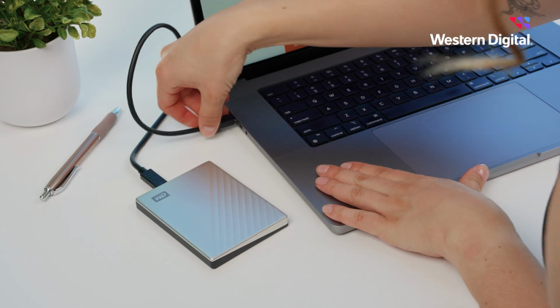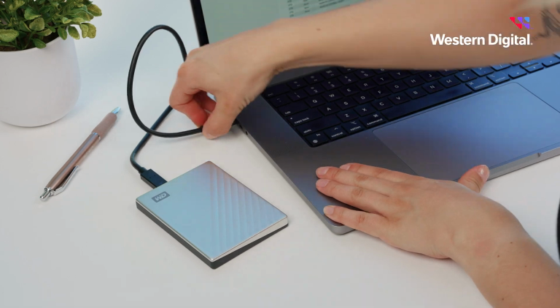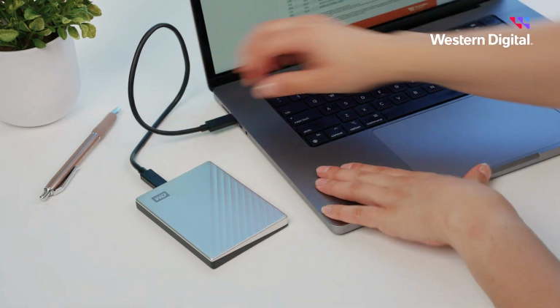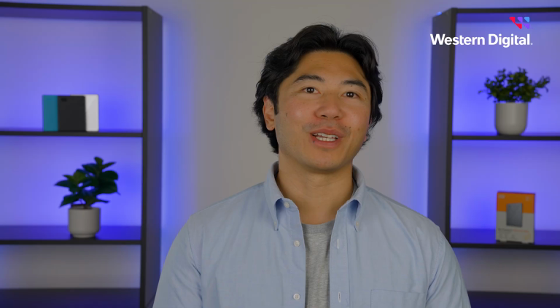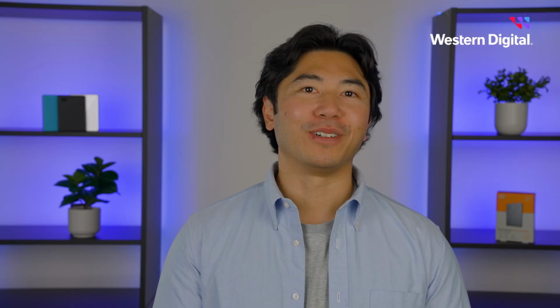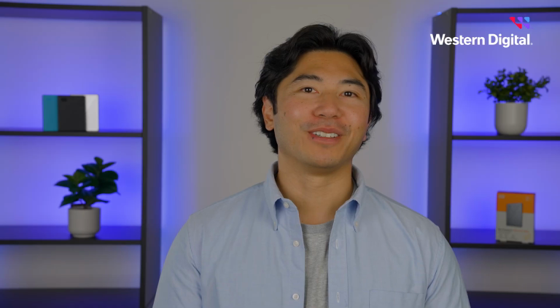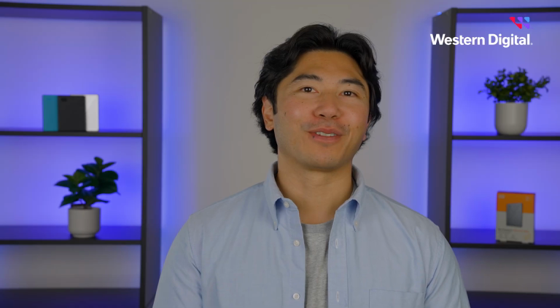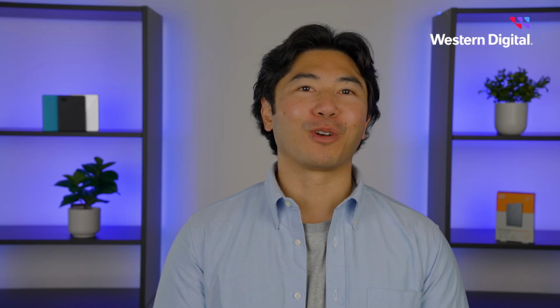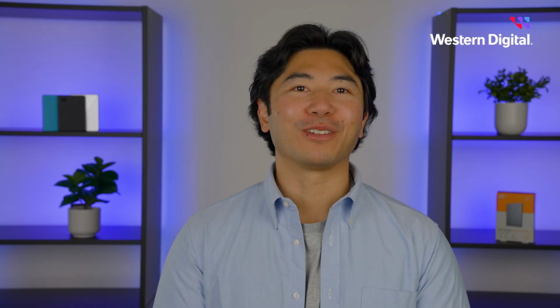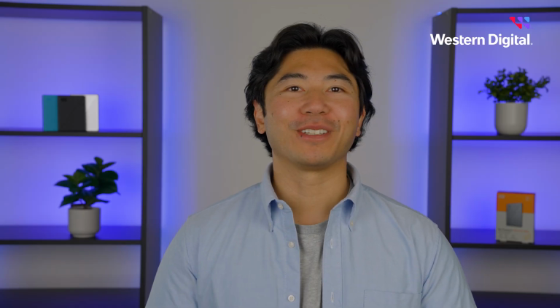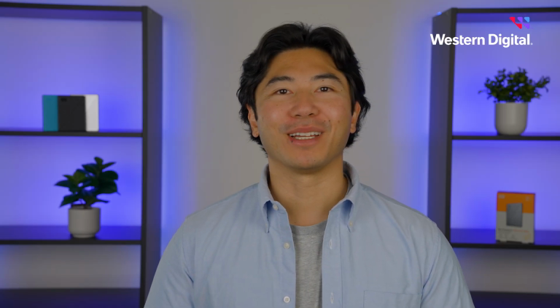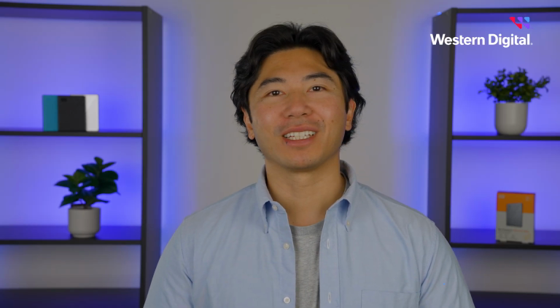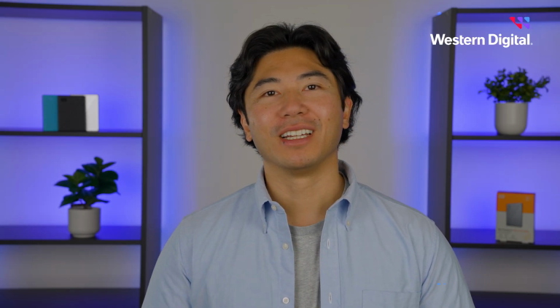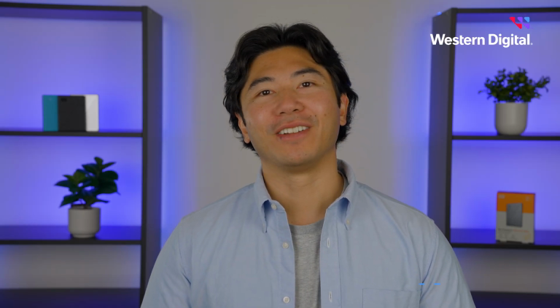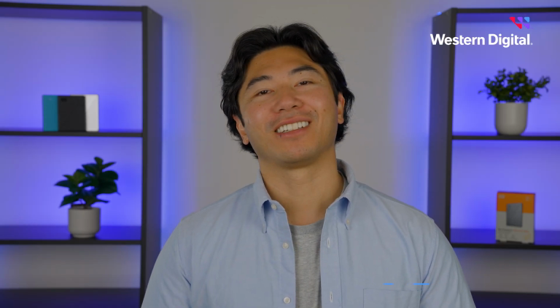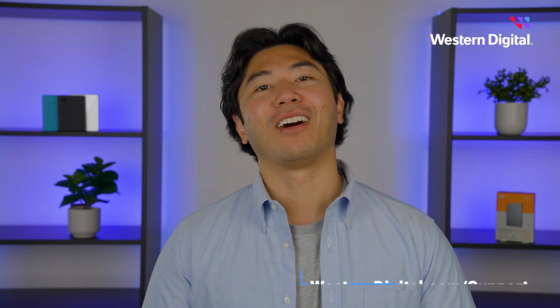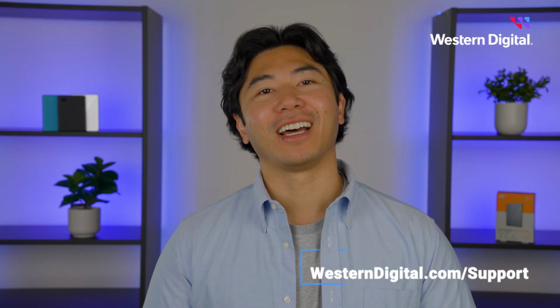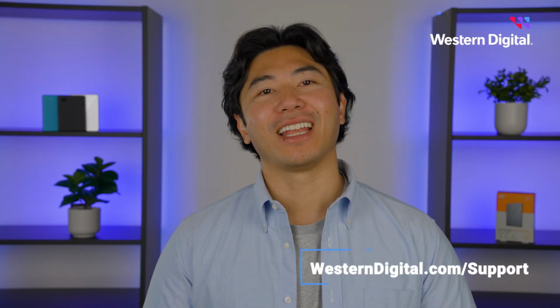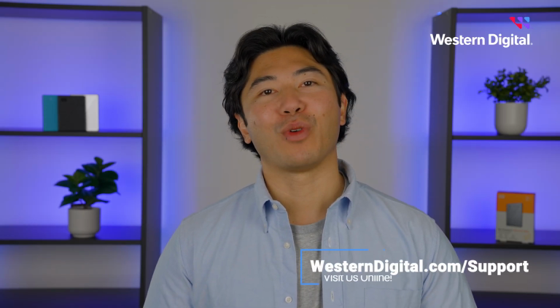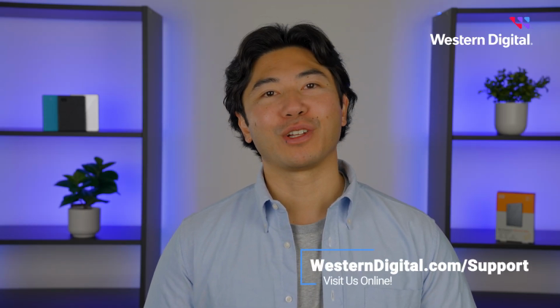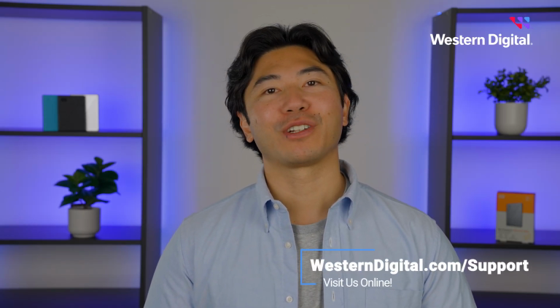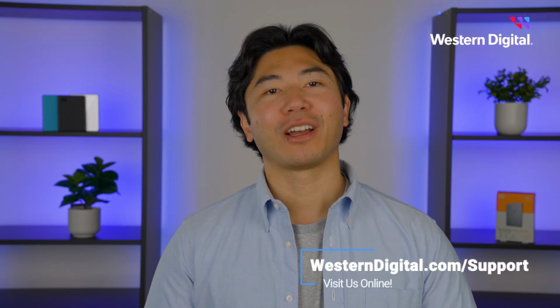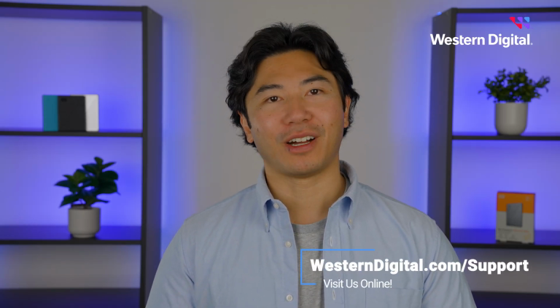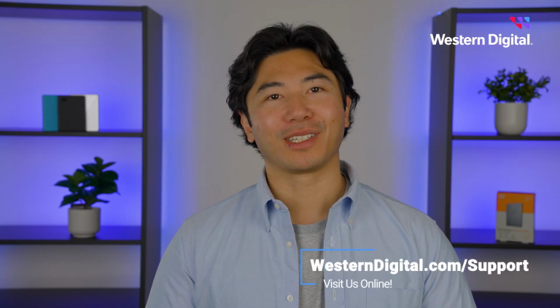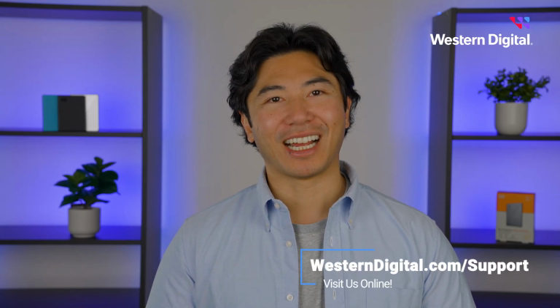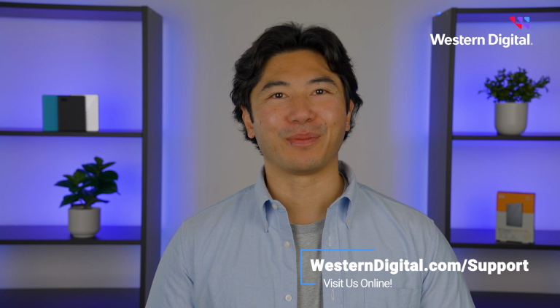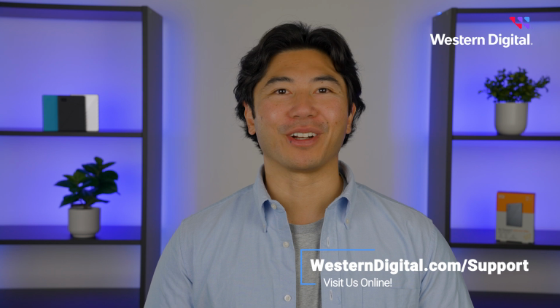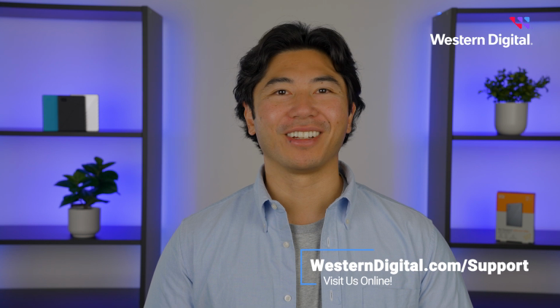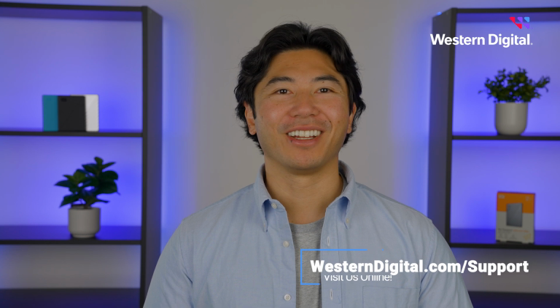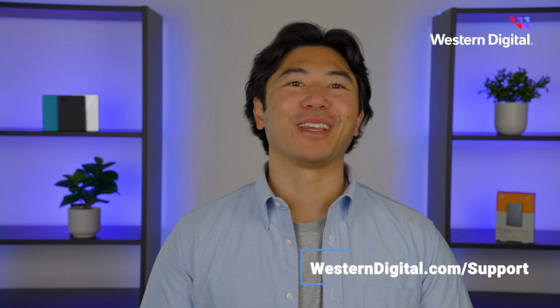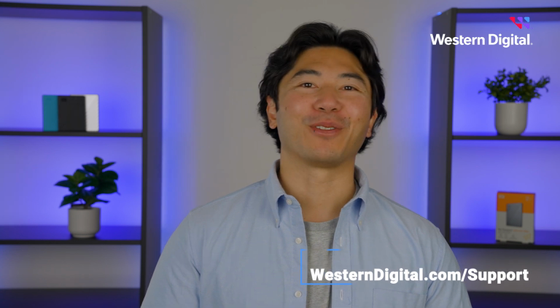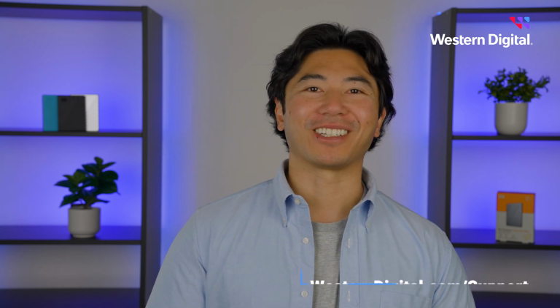We hope this video was helpful. For more how-tos and tips, visit us online at westerndigital.com/support. Thanks for watching.